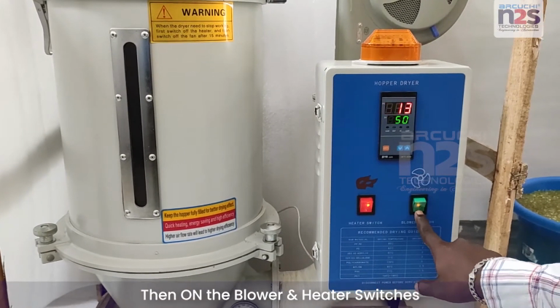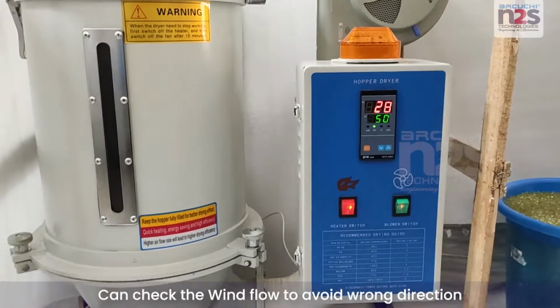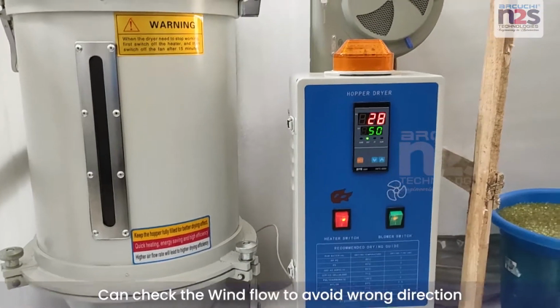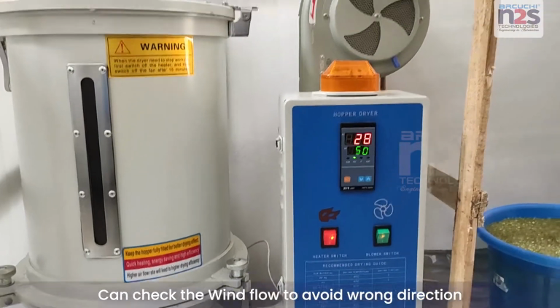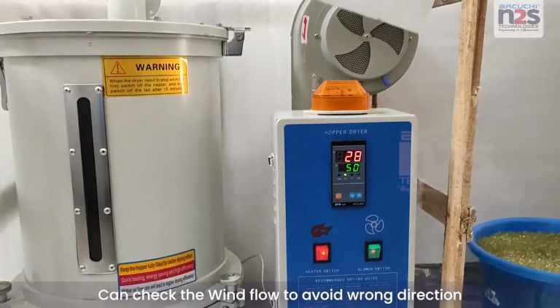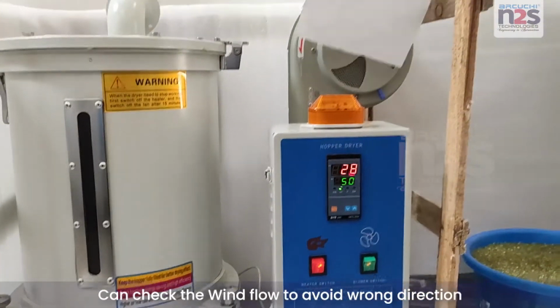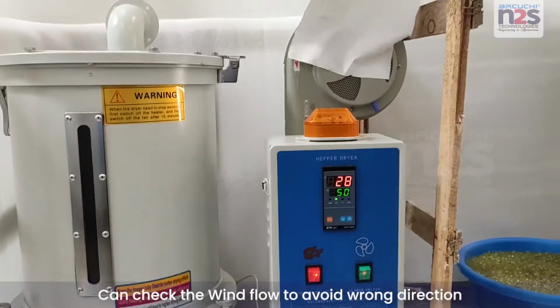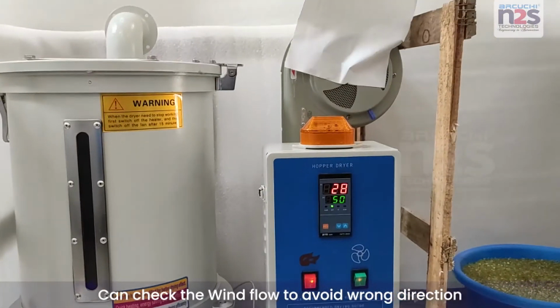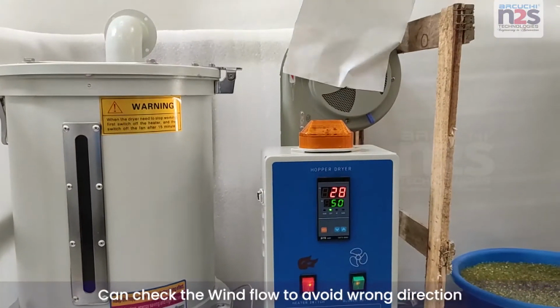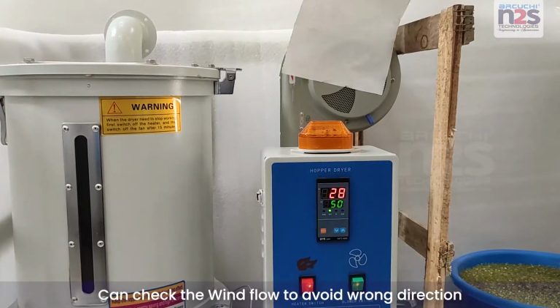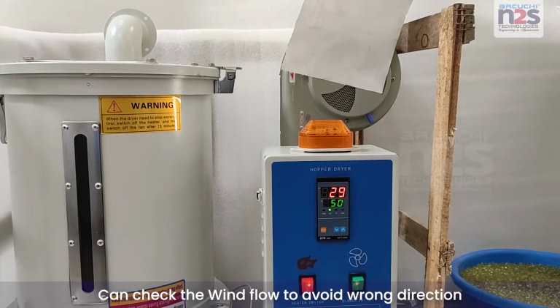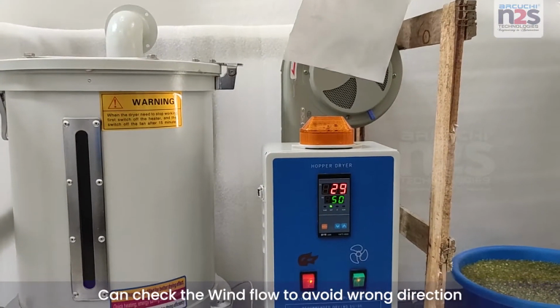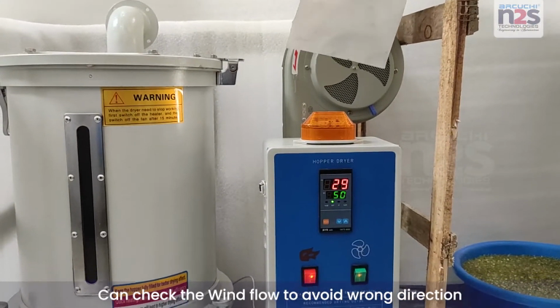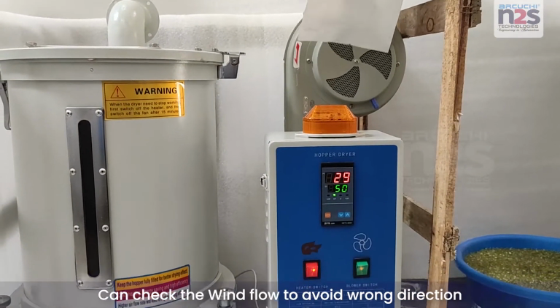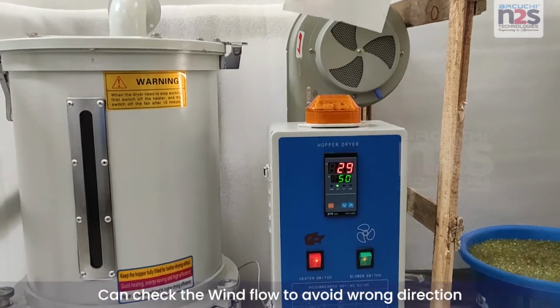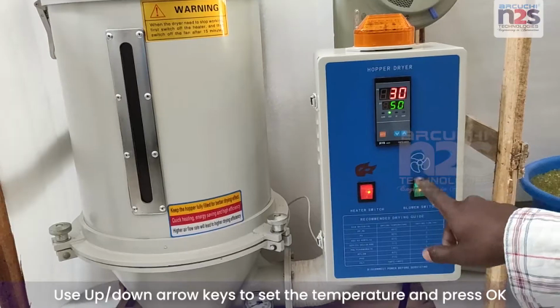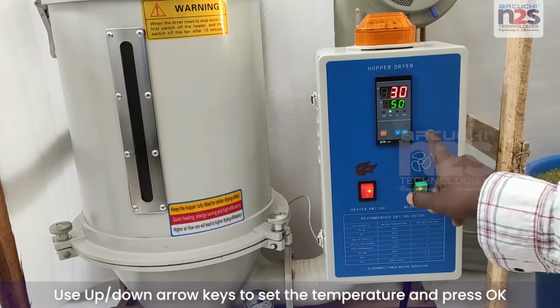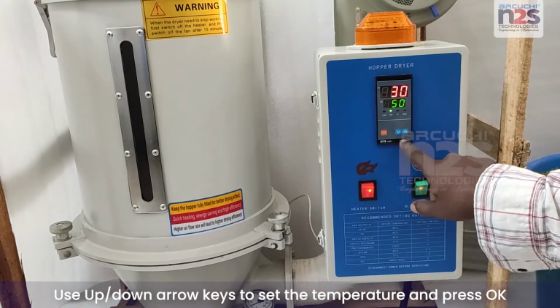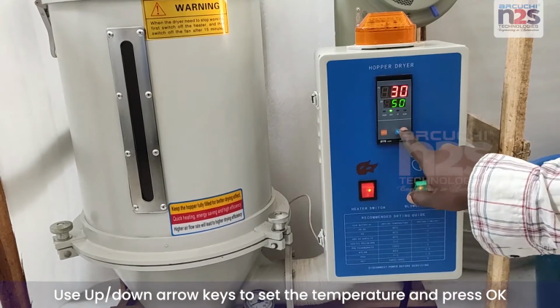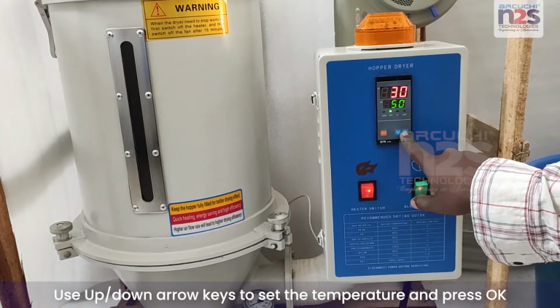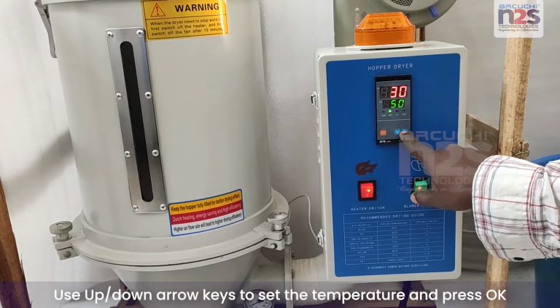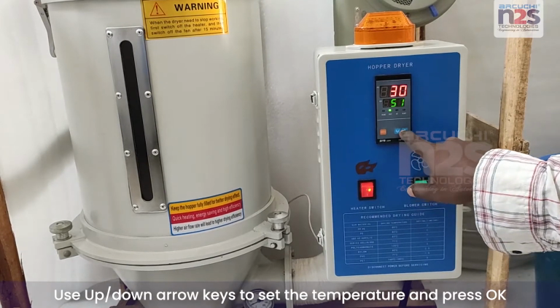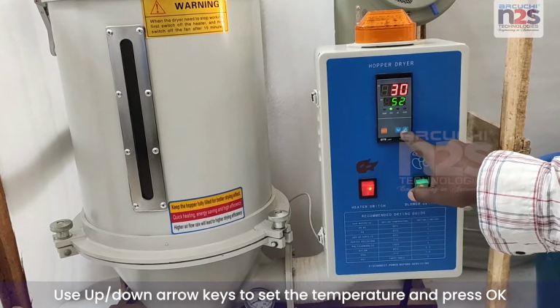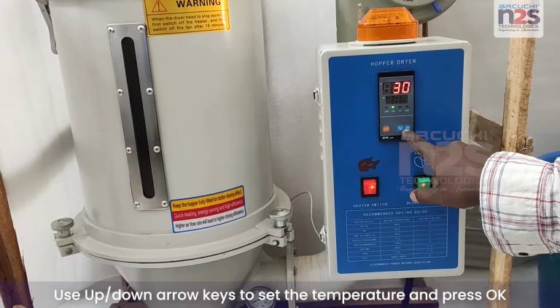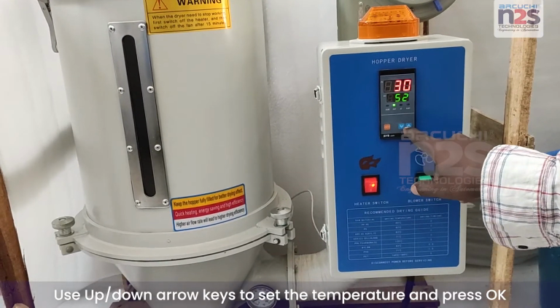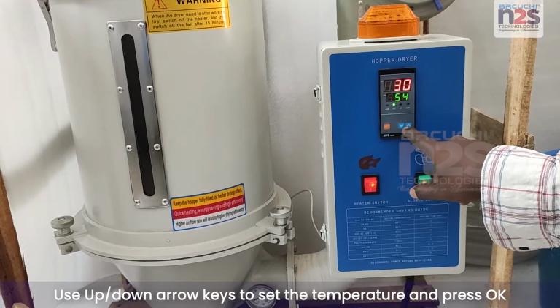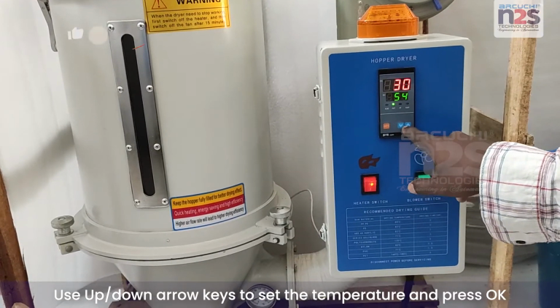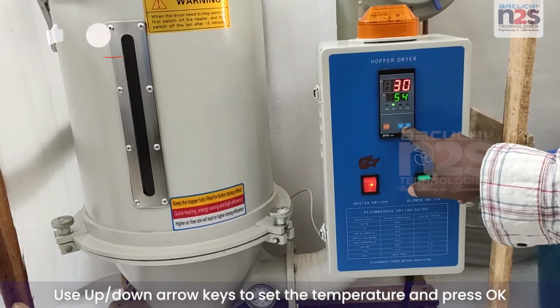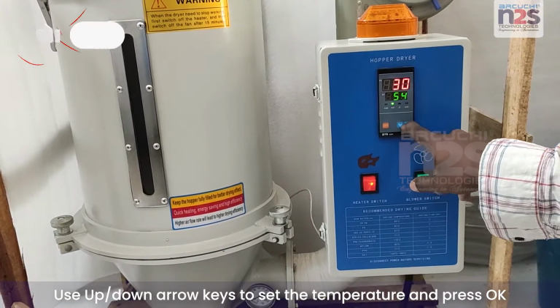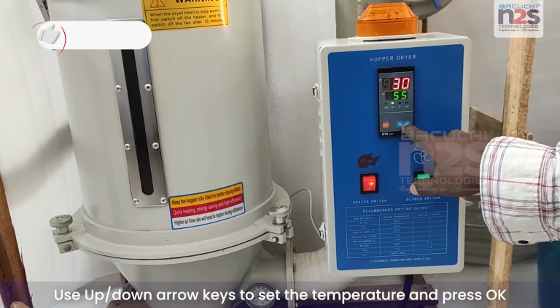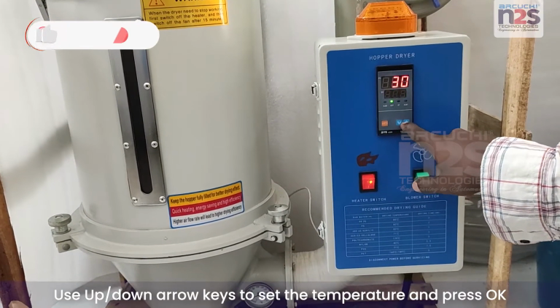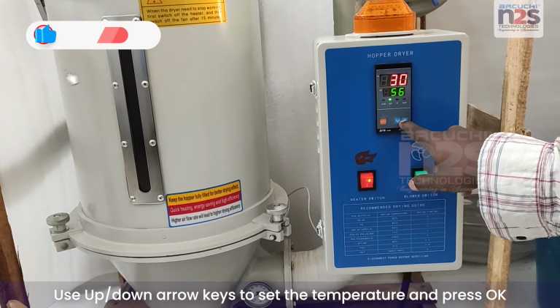Can check the wind flow to avoid wrong direction. Use up and down arrow keys to set the temperature and press OK.